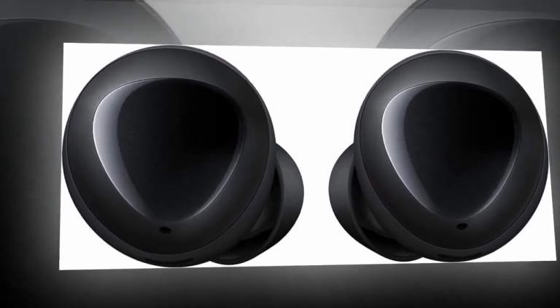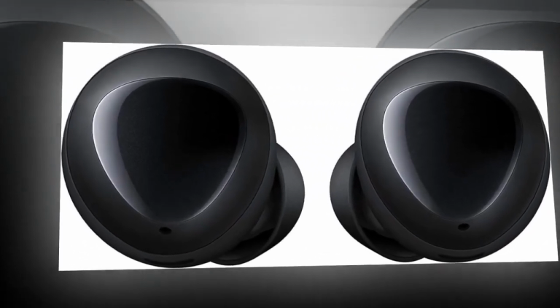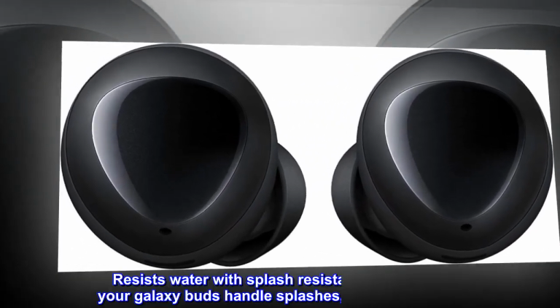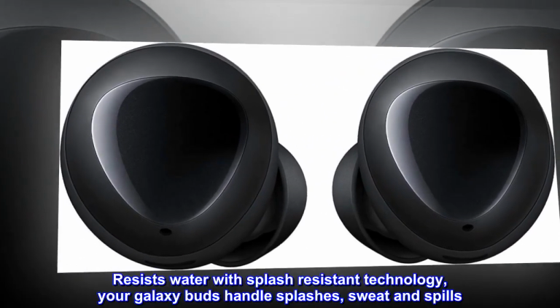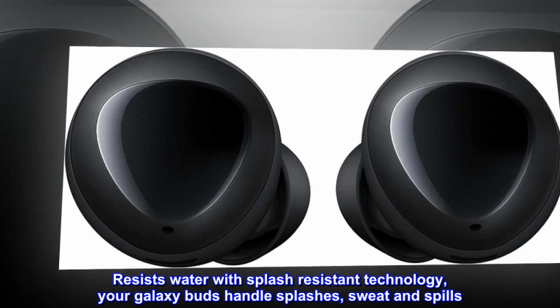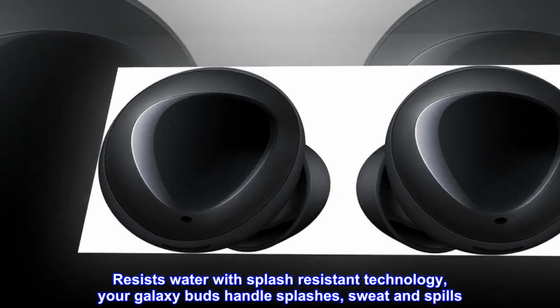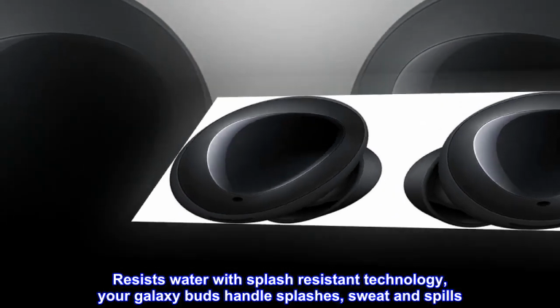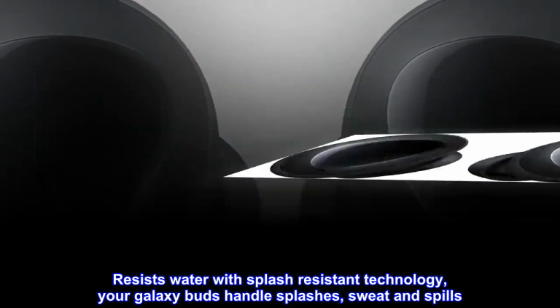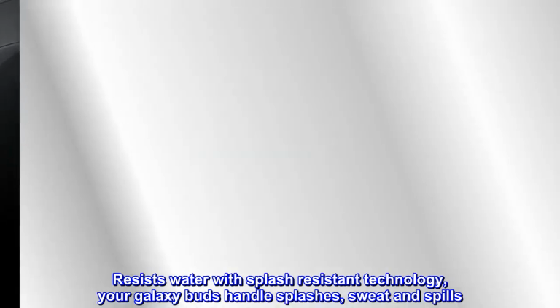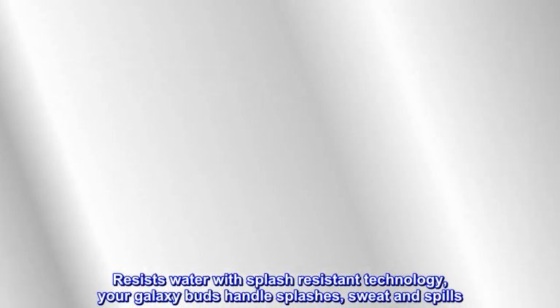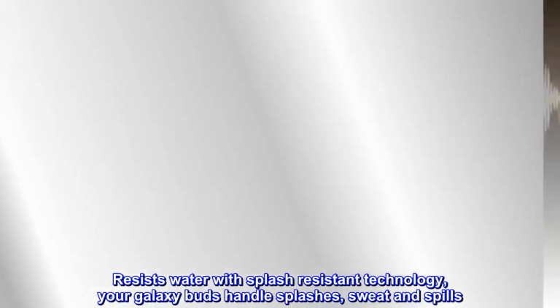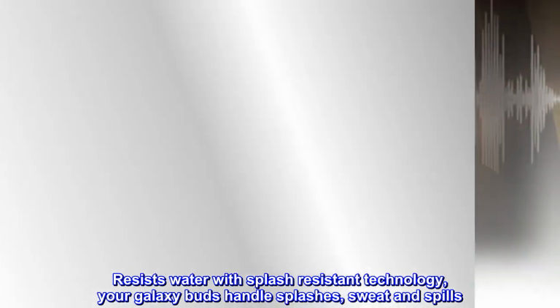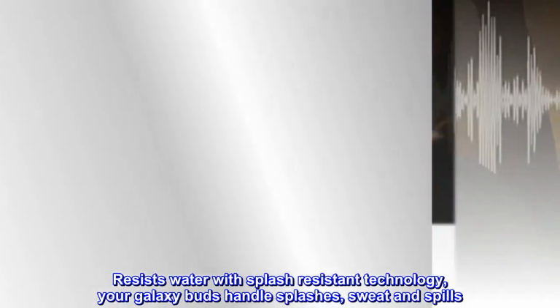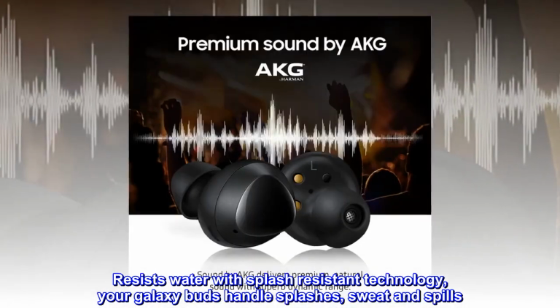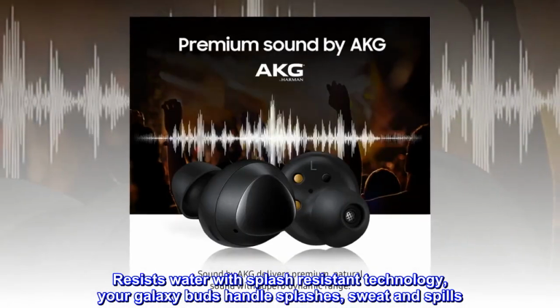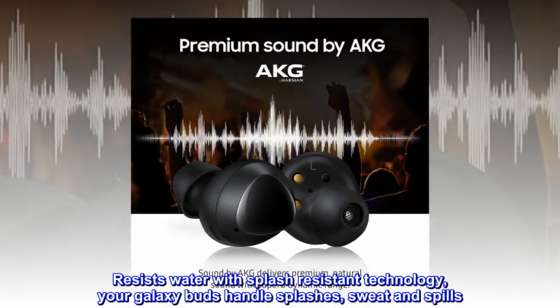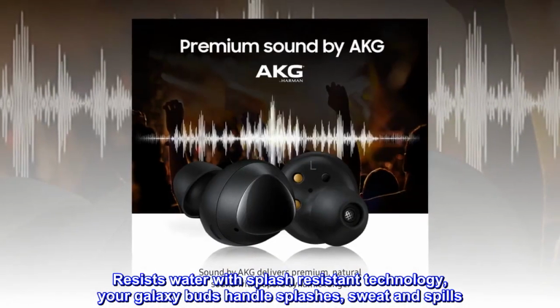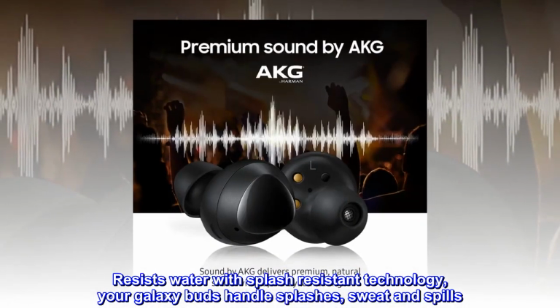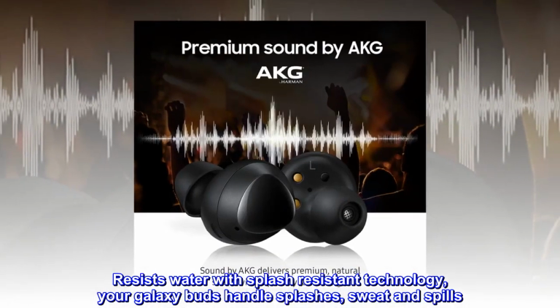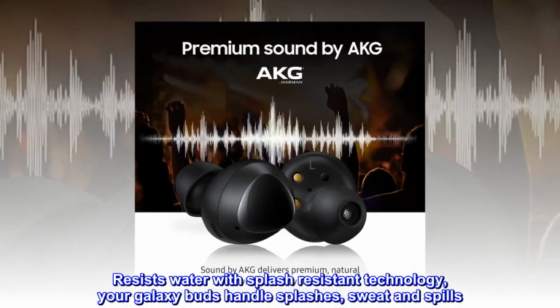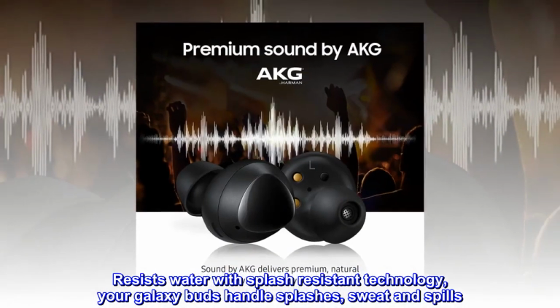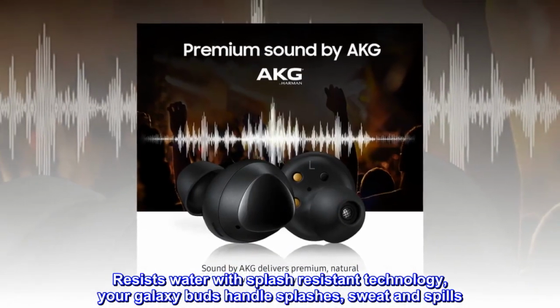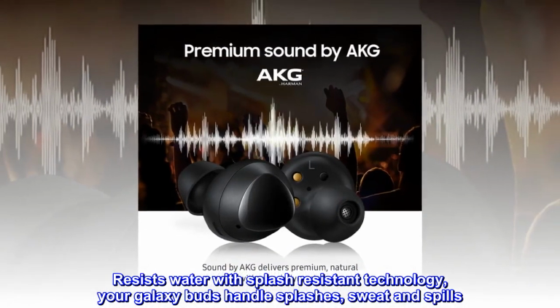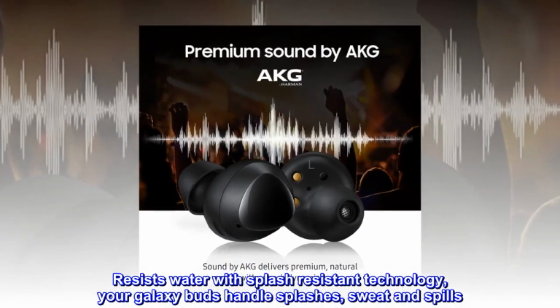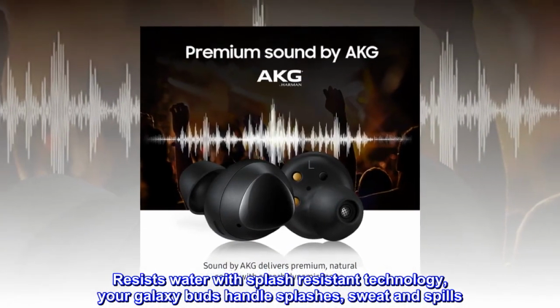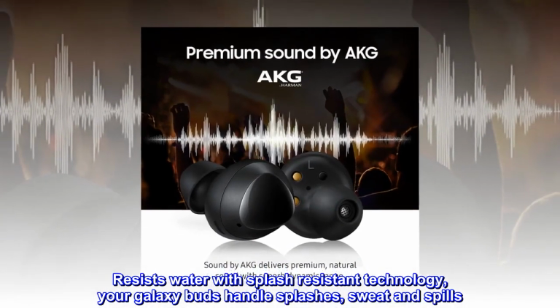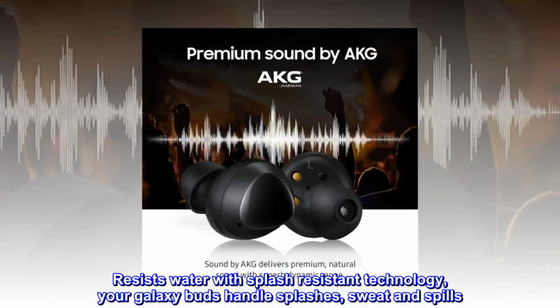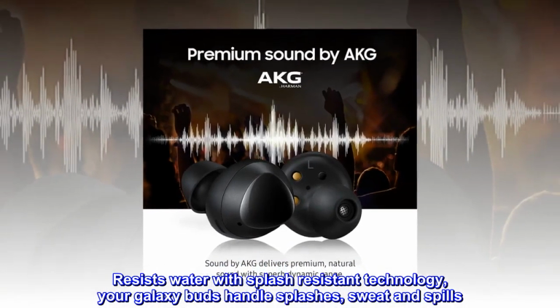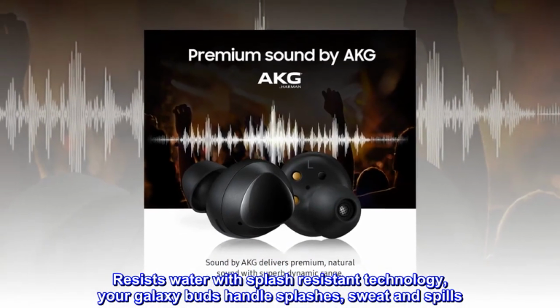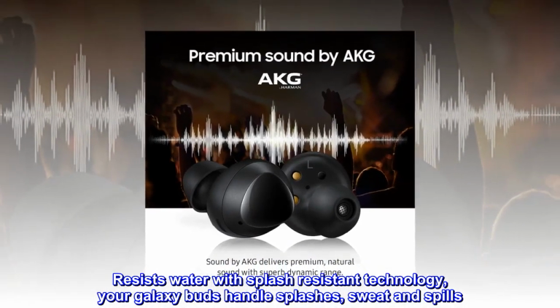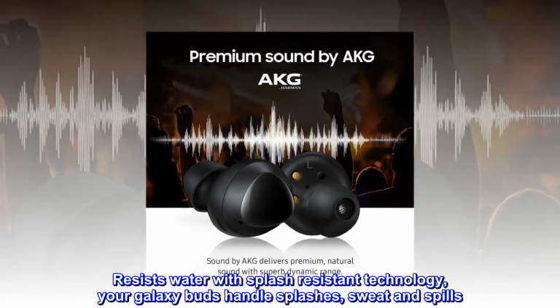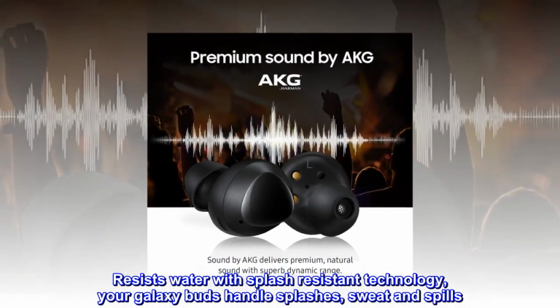Resists water with splash-resistant technology. Your Galaxy Buds handle splashes, sweat, and spills.